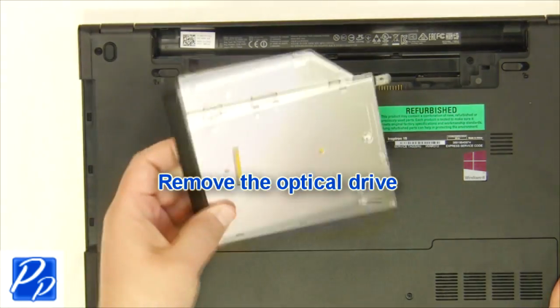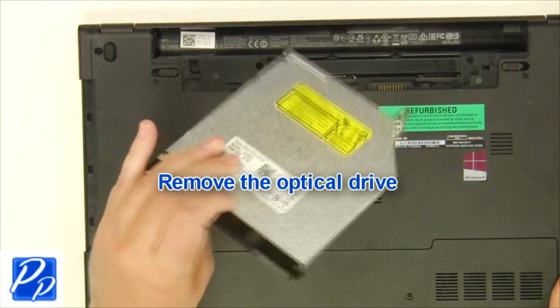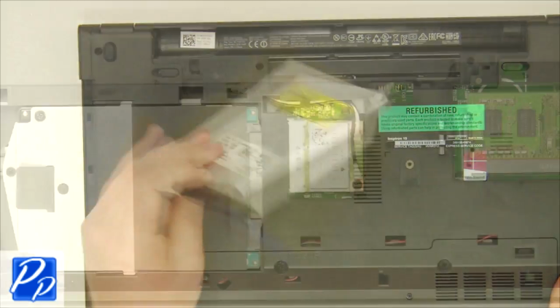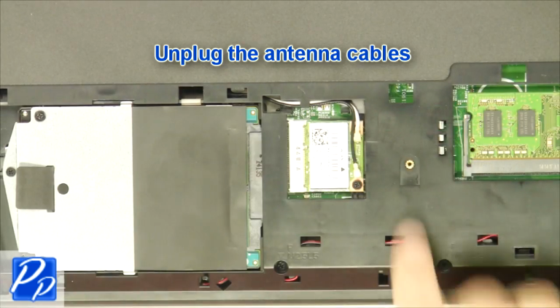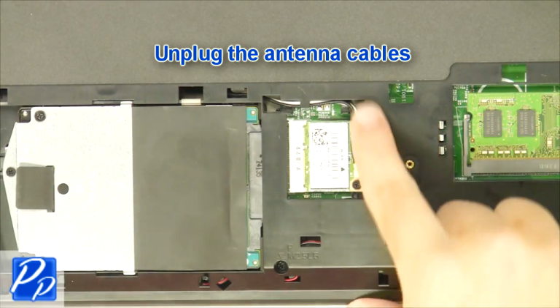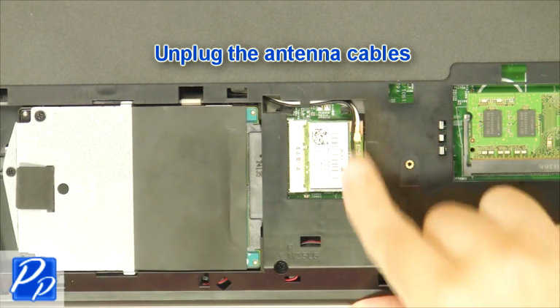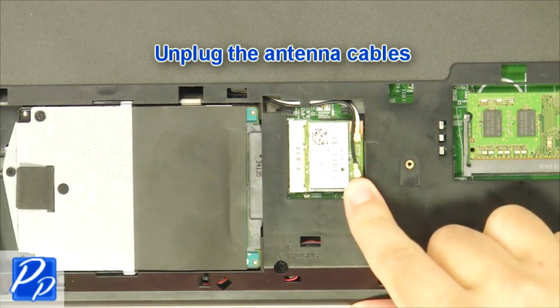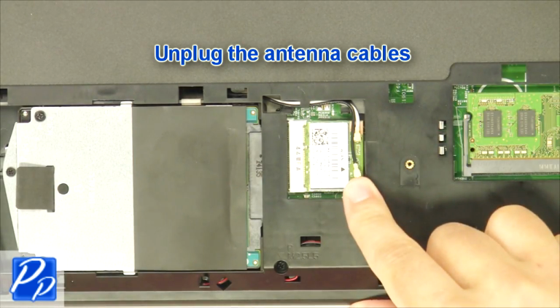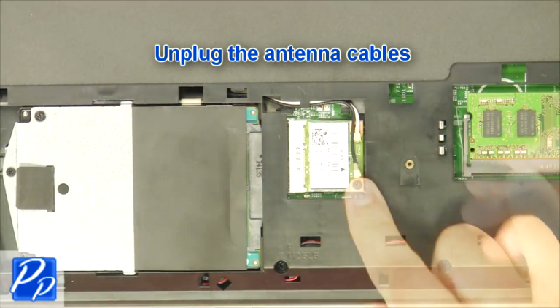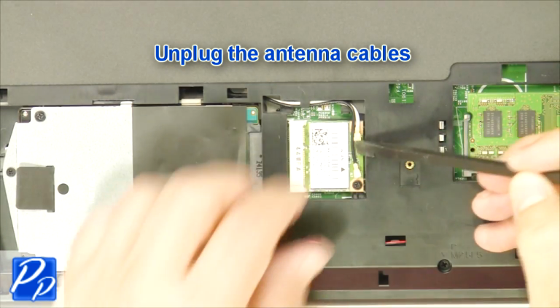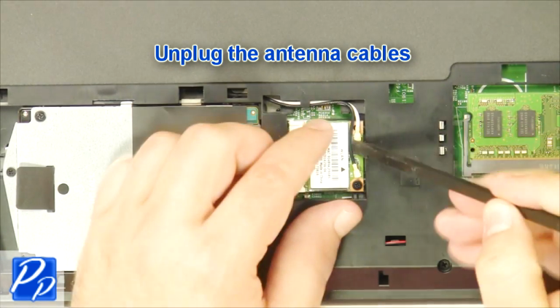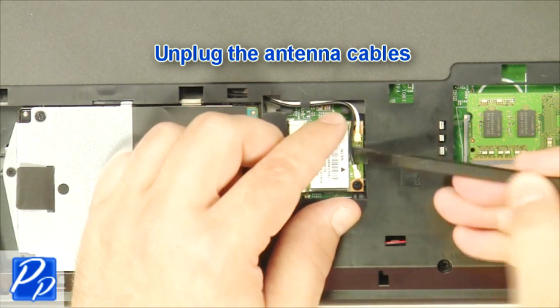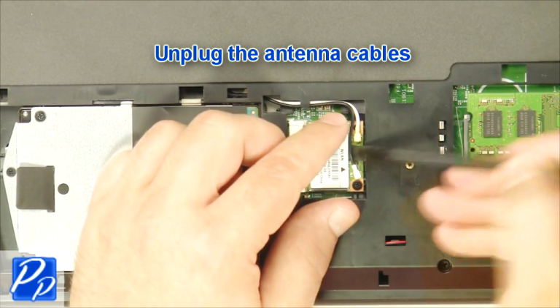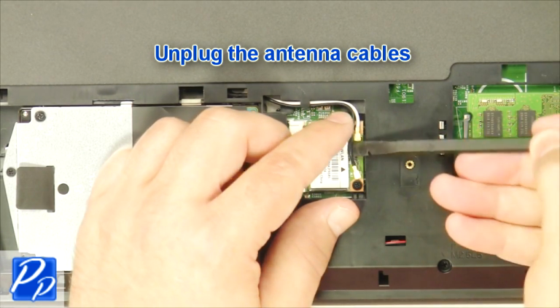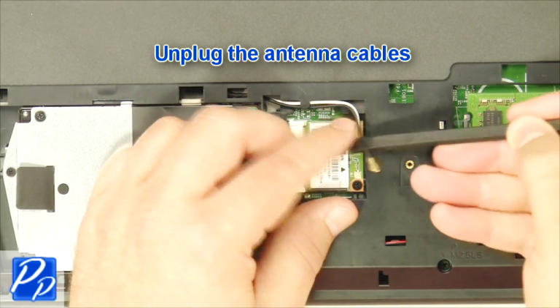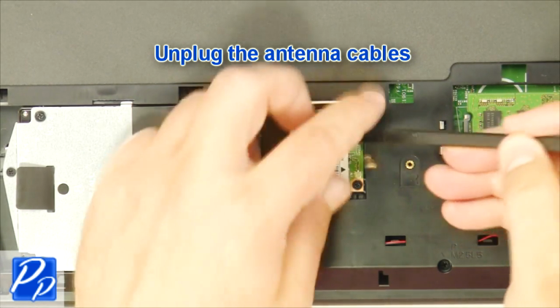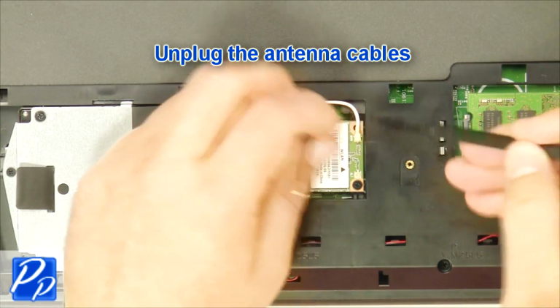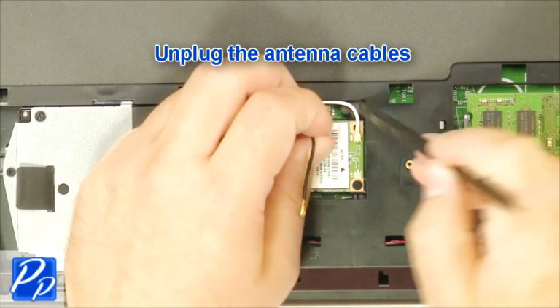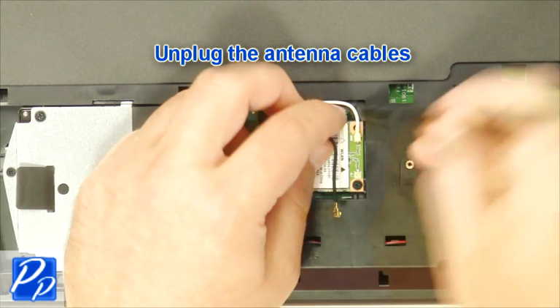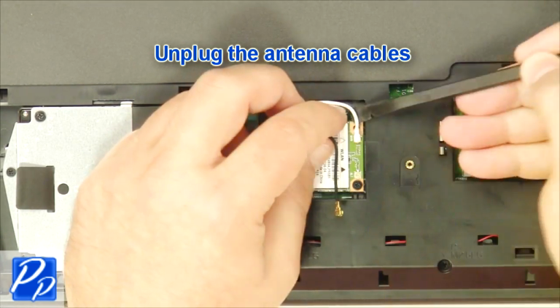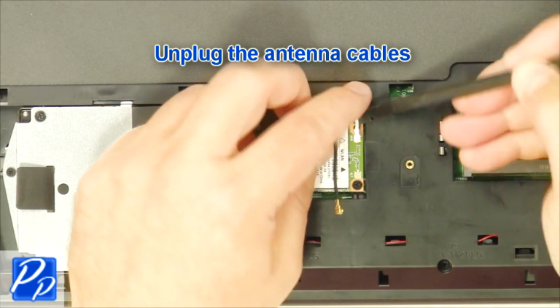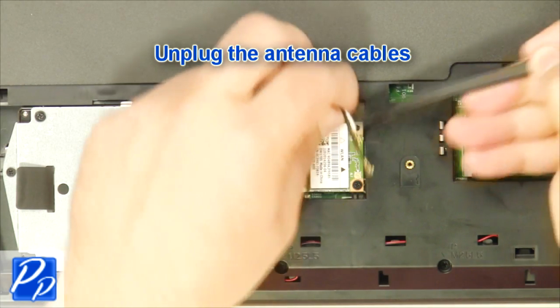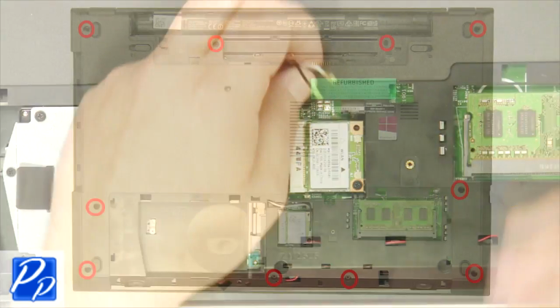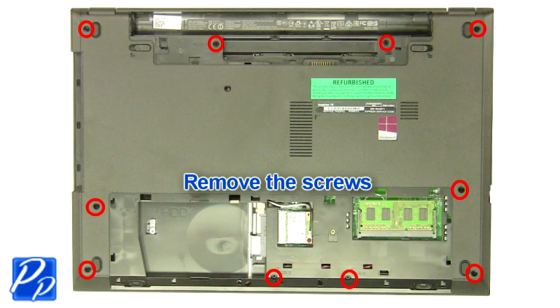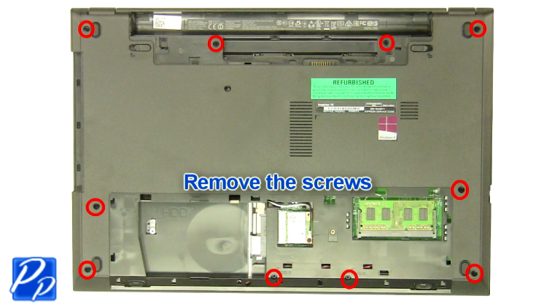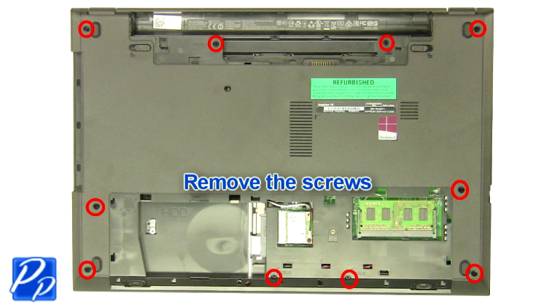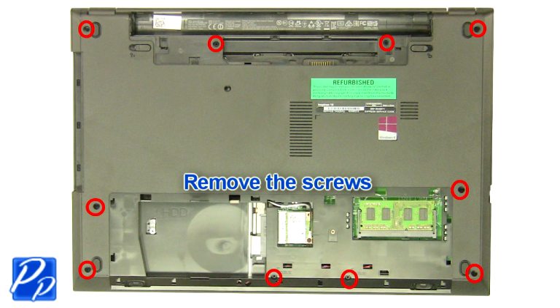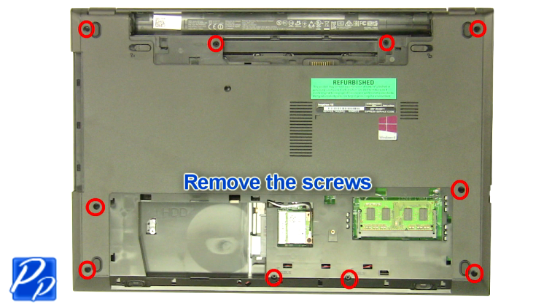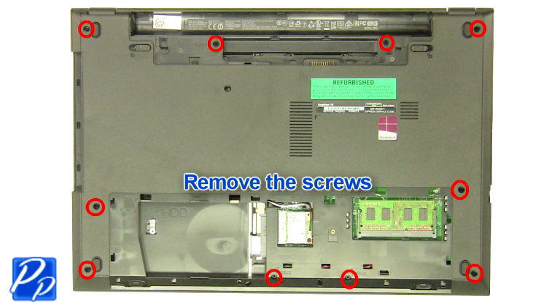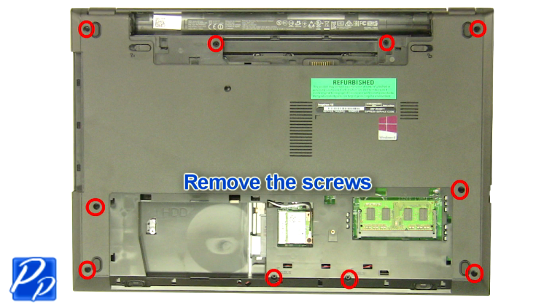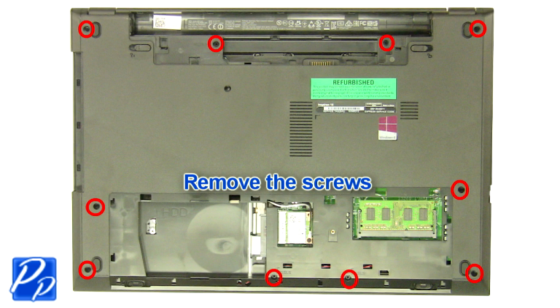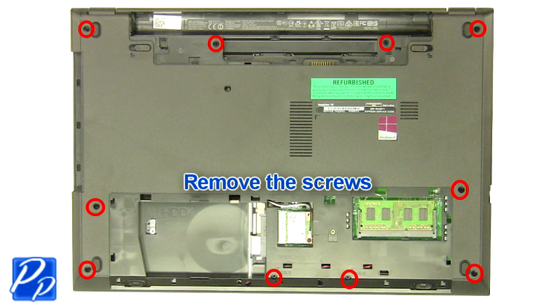From here you'll unplug the antenna cables. Now remove the bottom base screws.